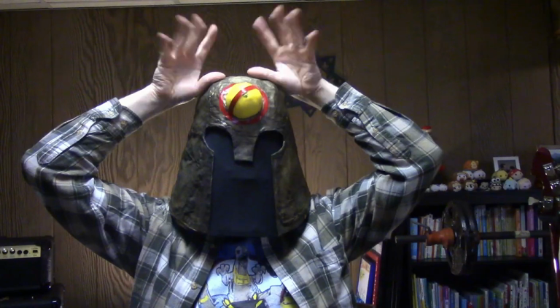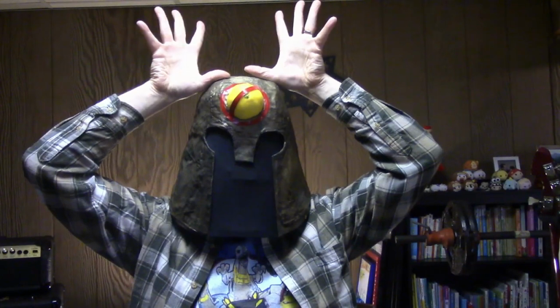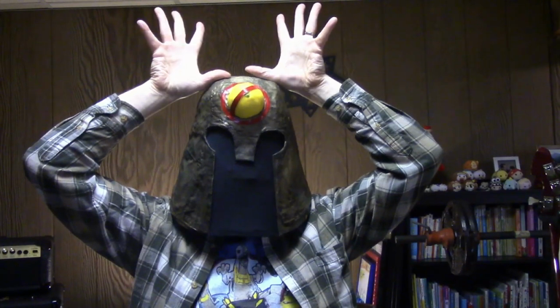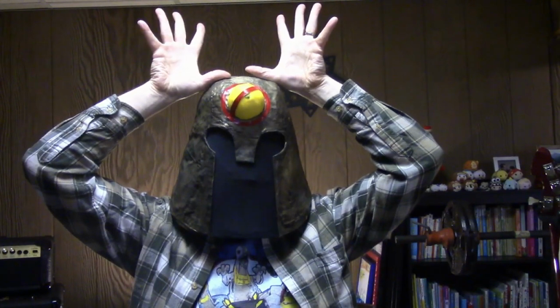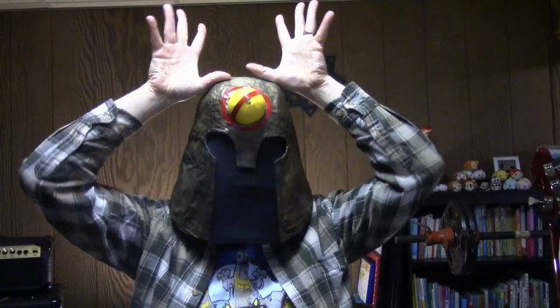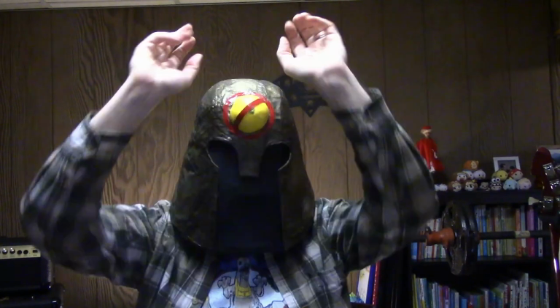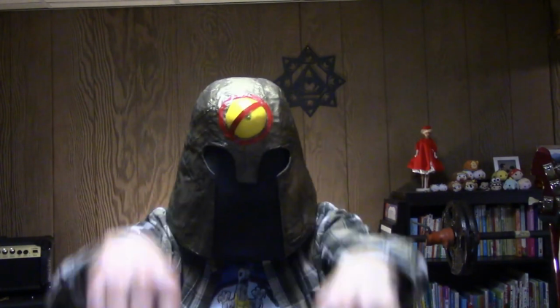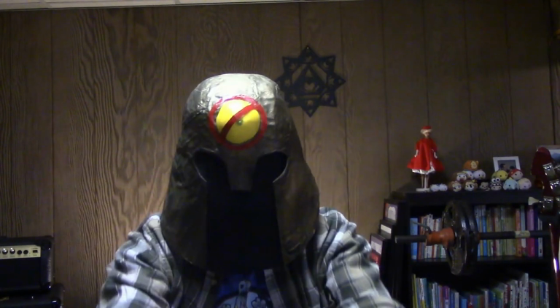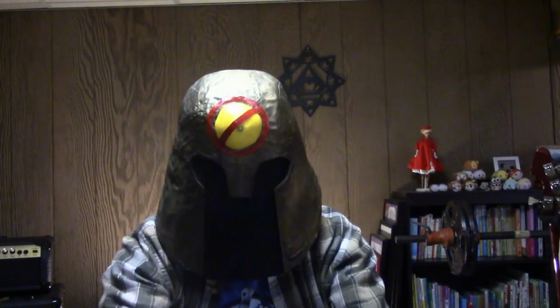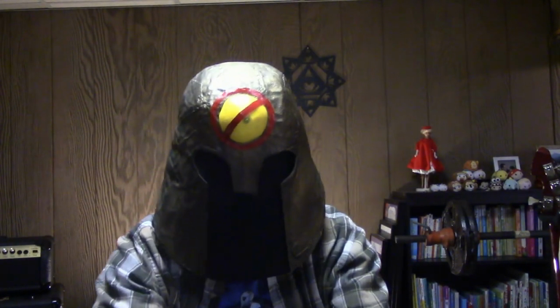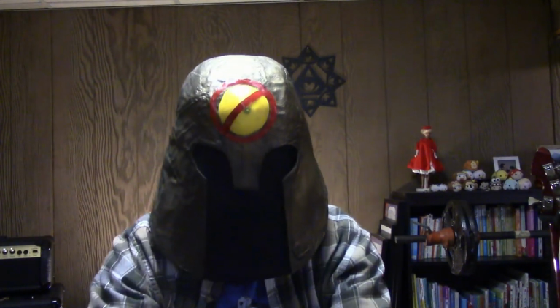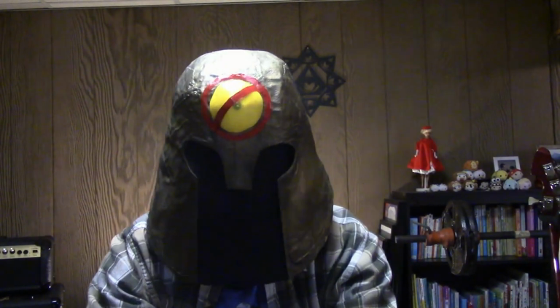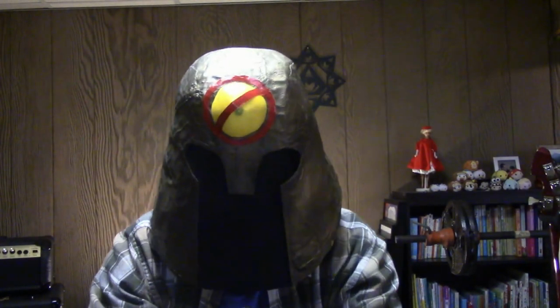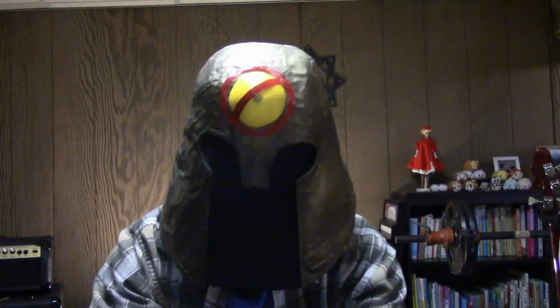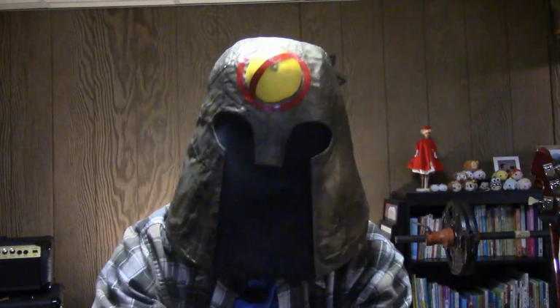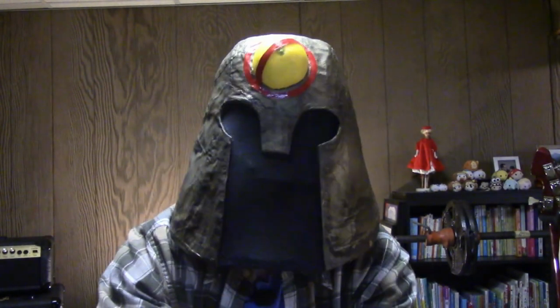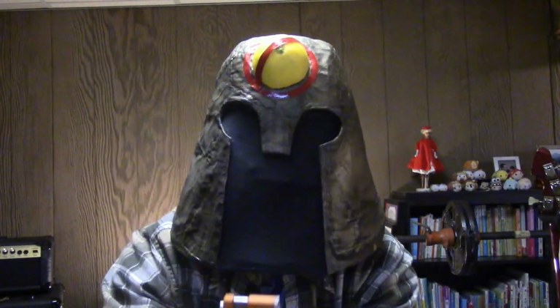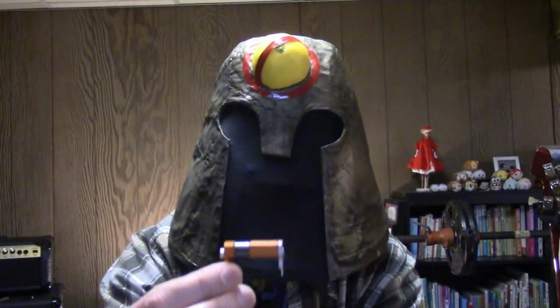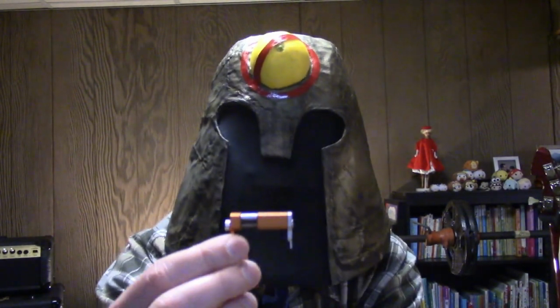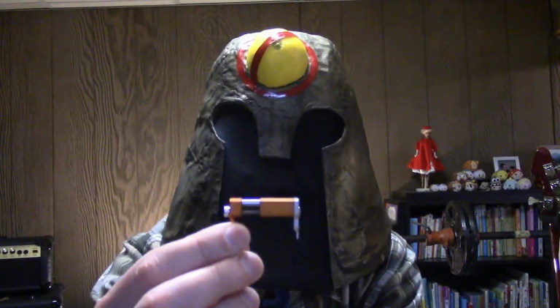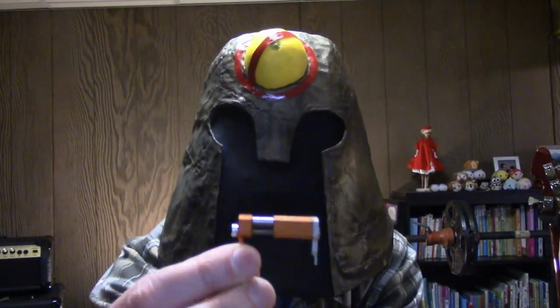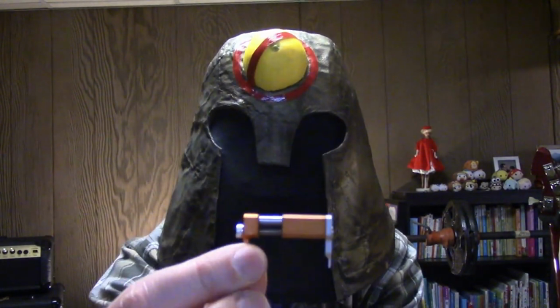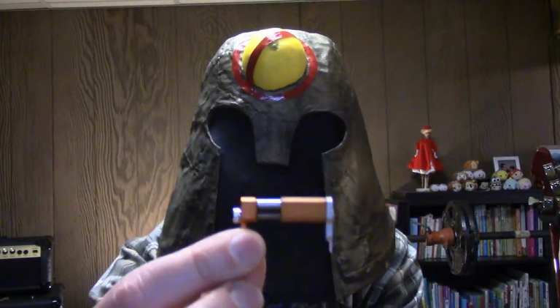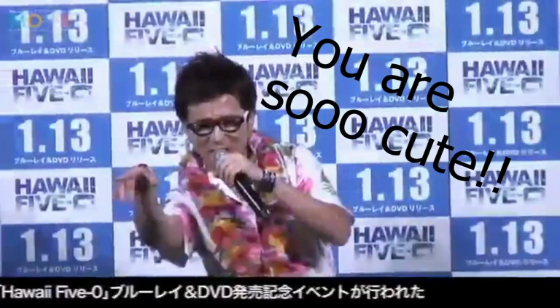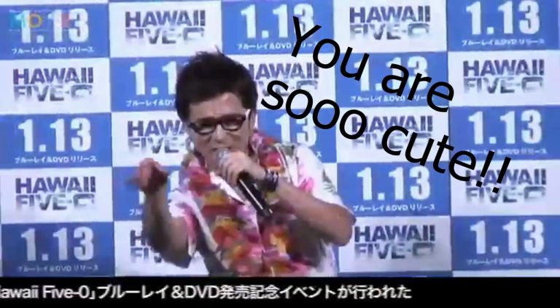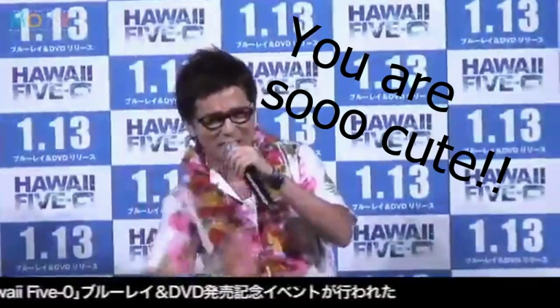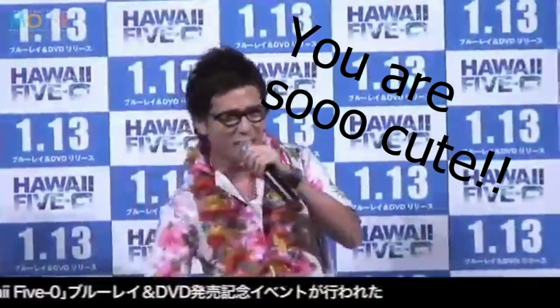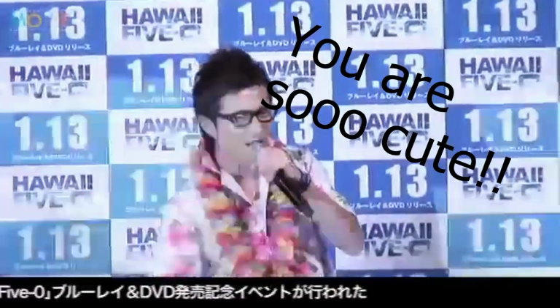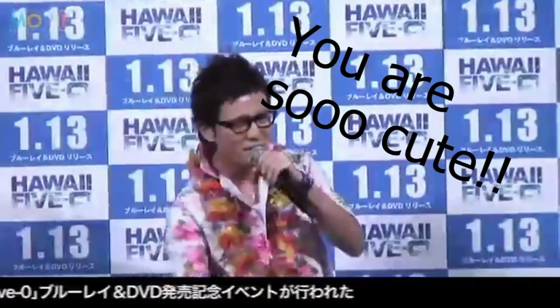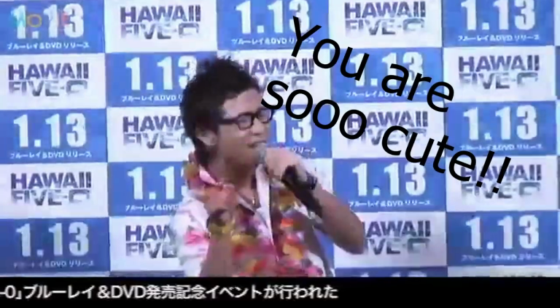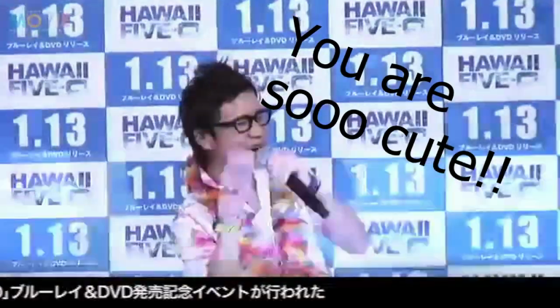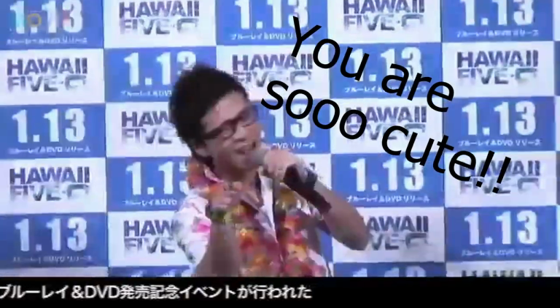Greetings! Check this out — no, literally. Check this little guy out here. Isn't he cute? Kimi Kawaii!